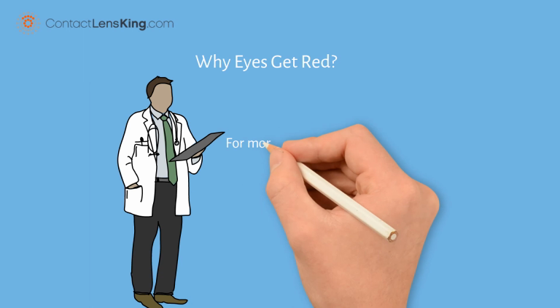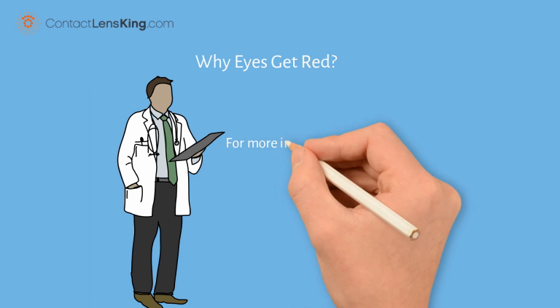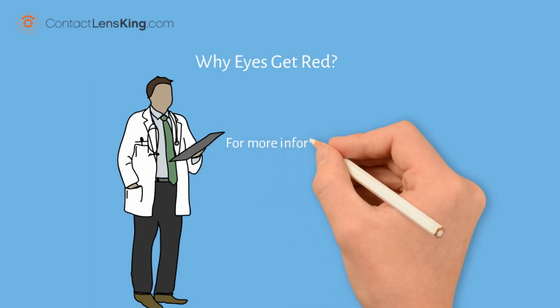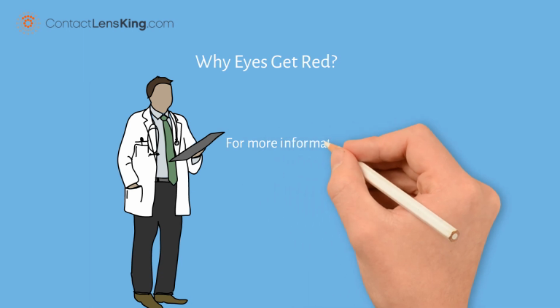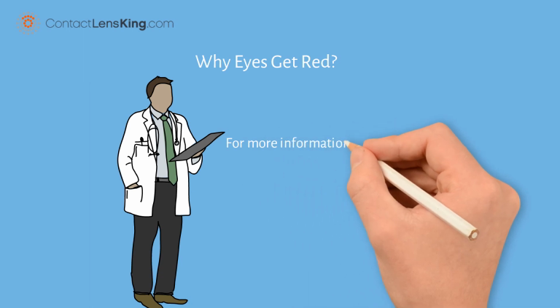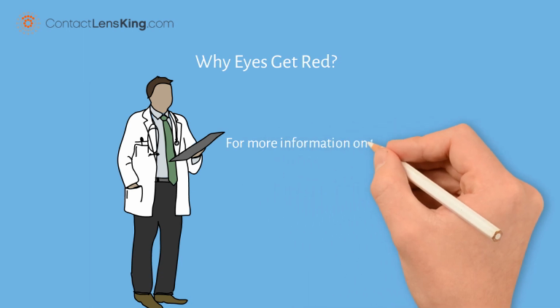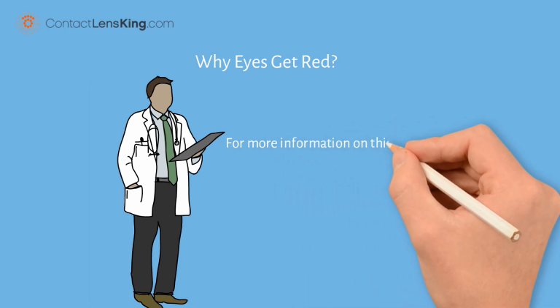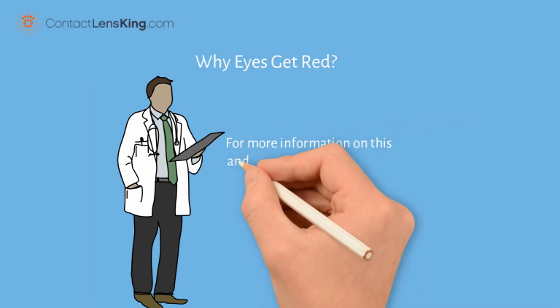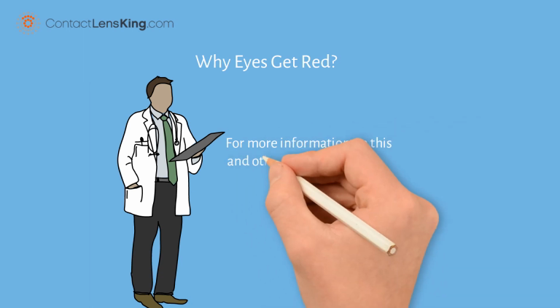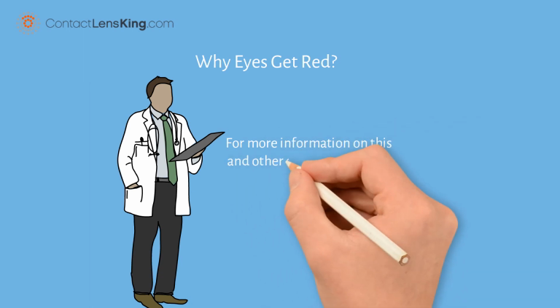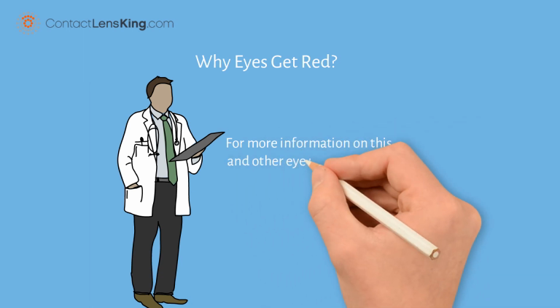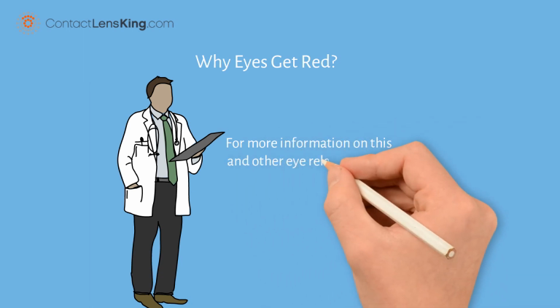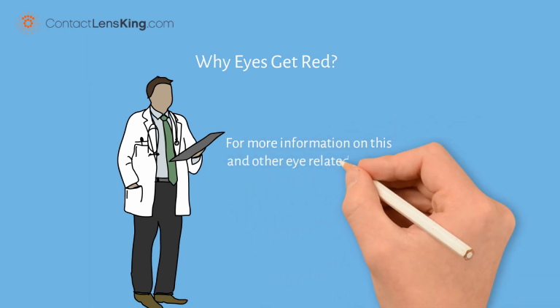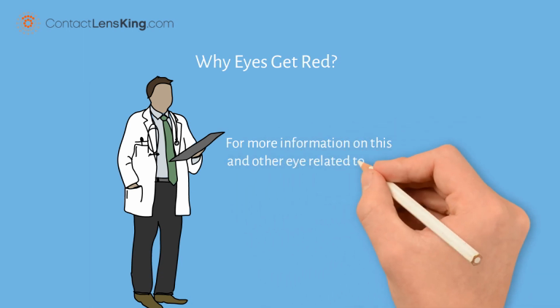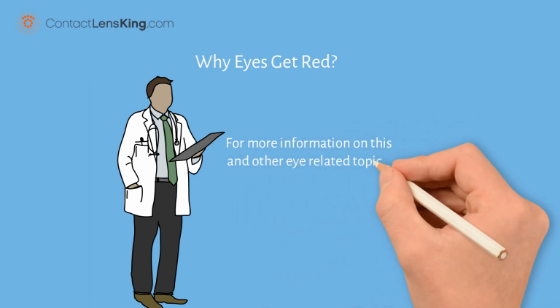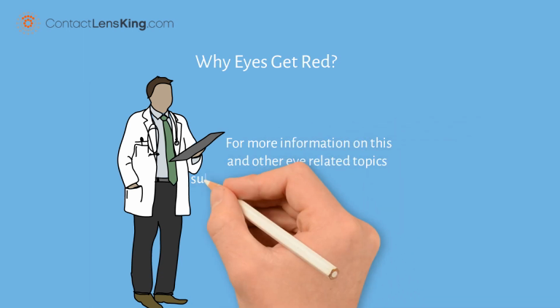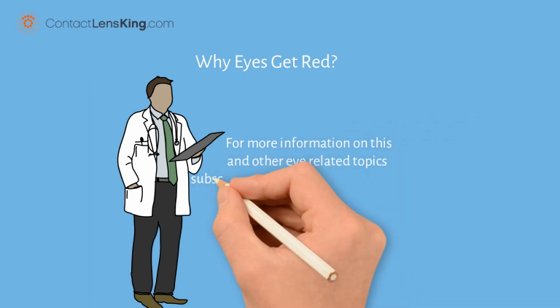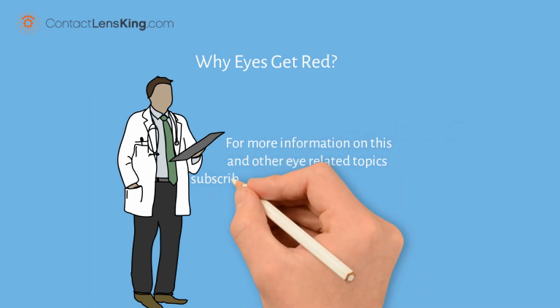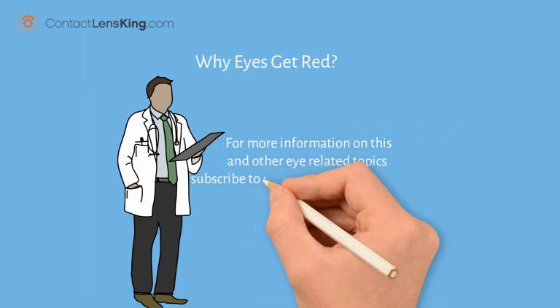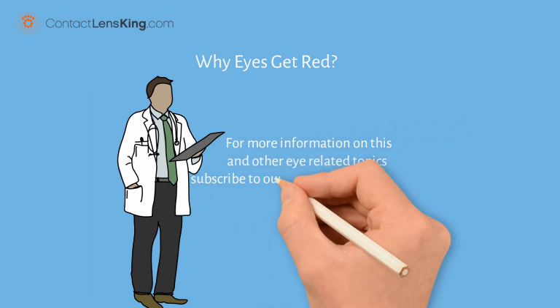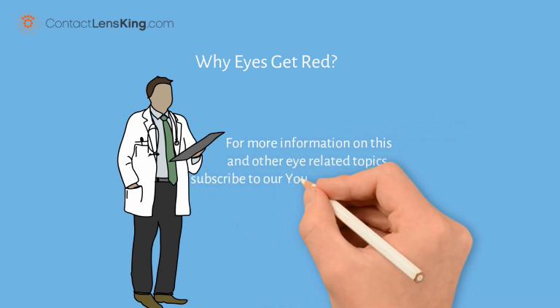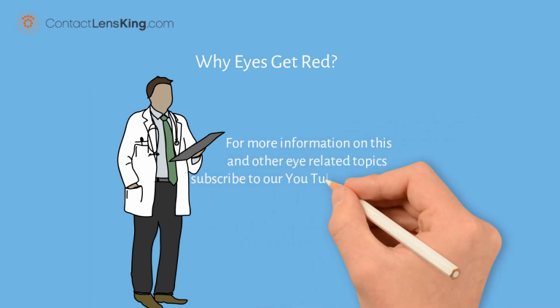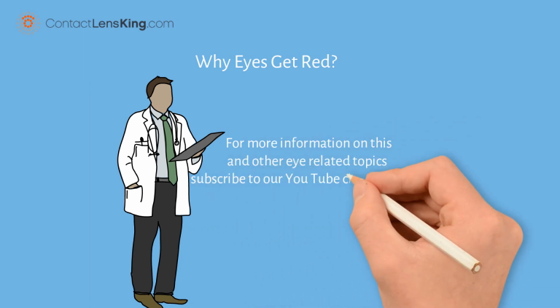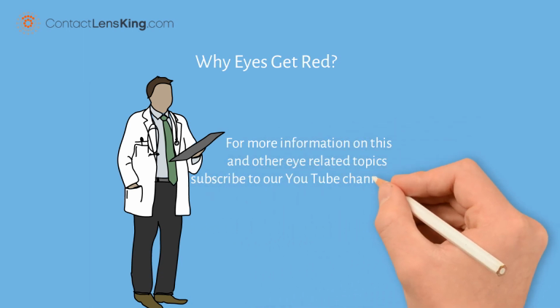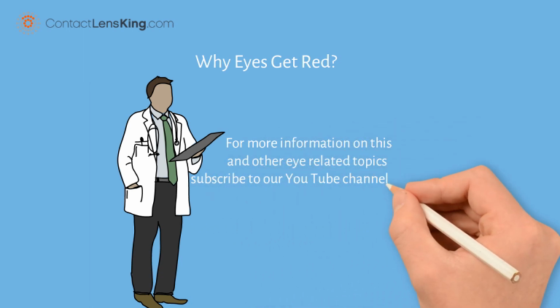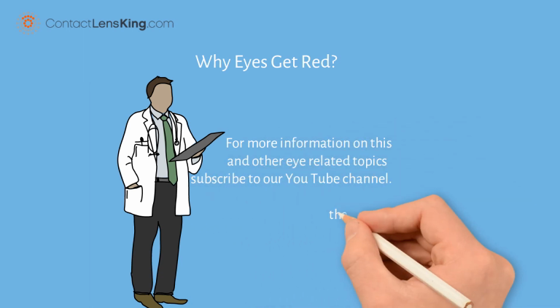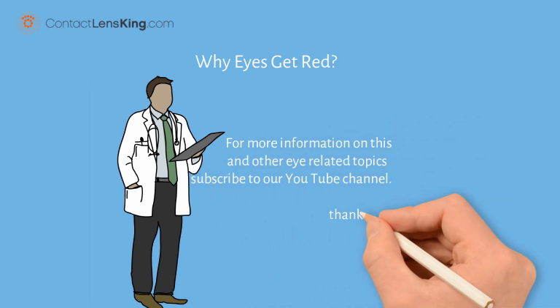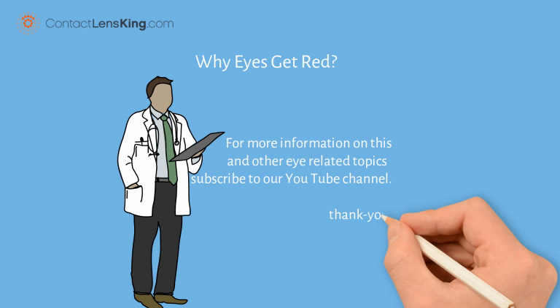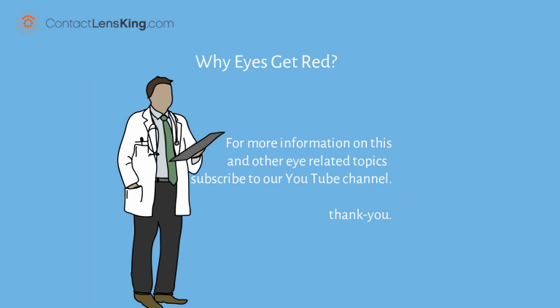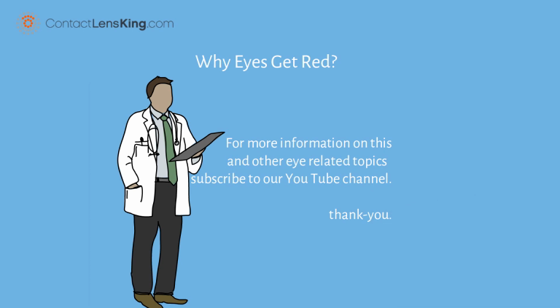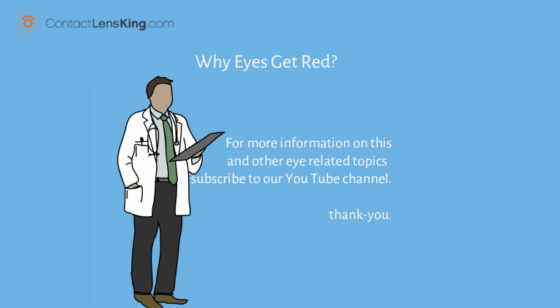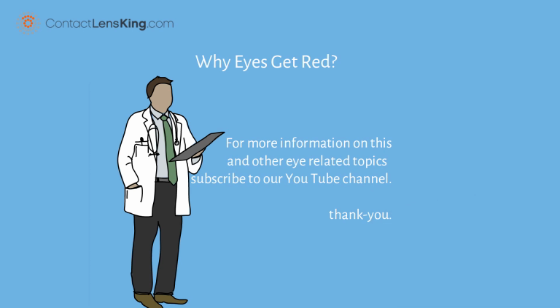For more information on this and other eye related topics, subscribe to our YouTube channel. Thank you.